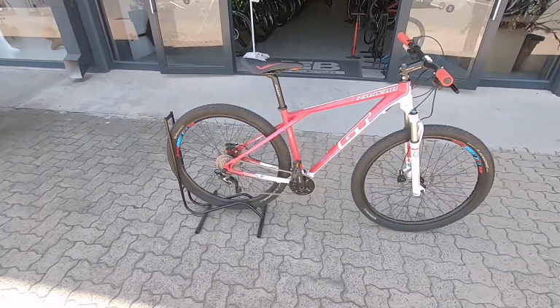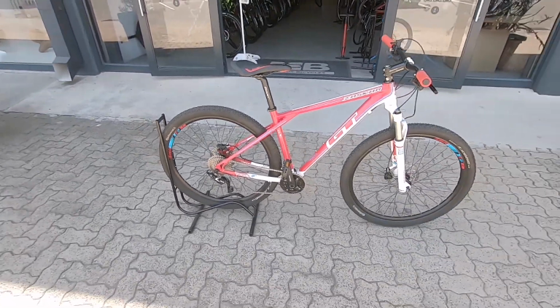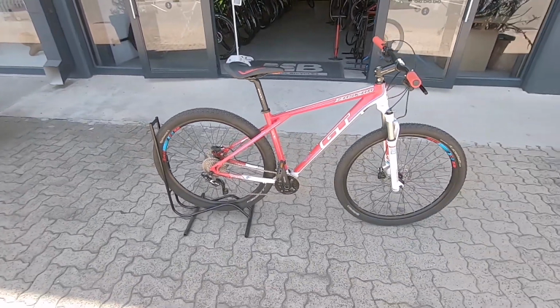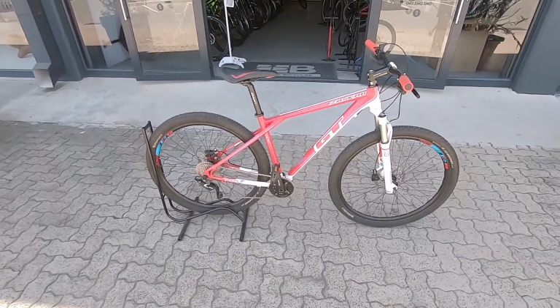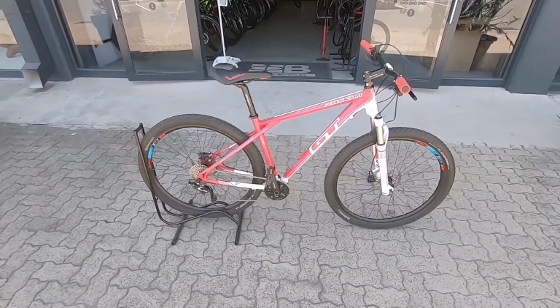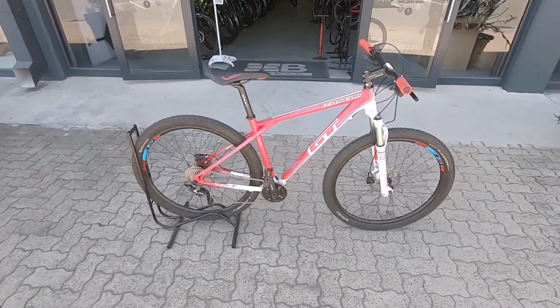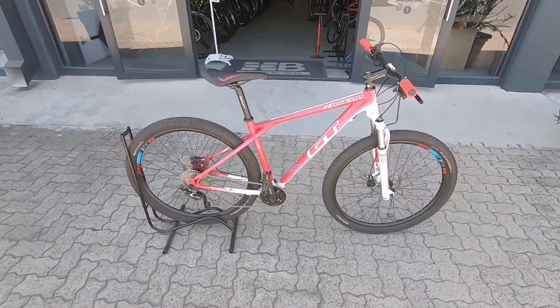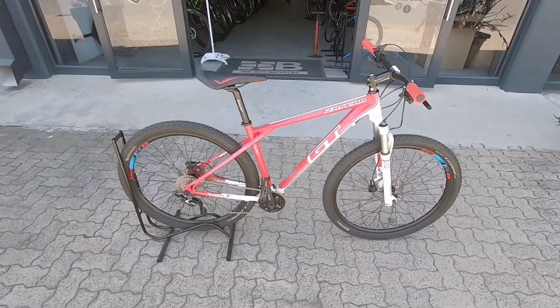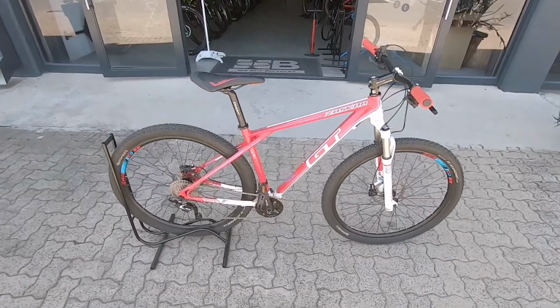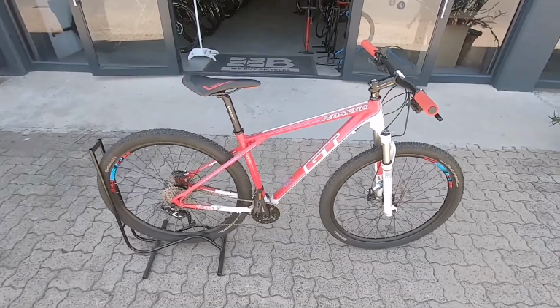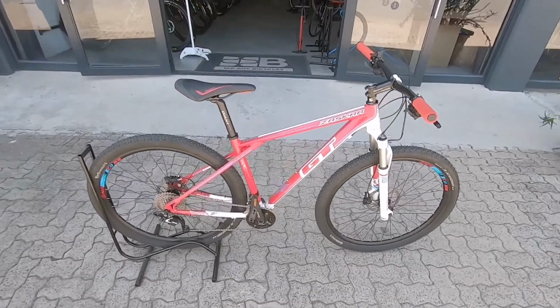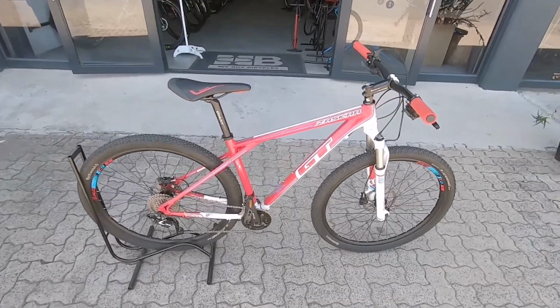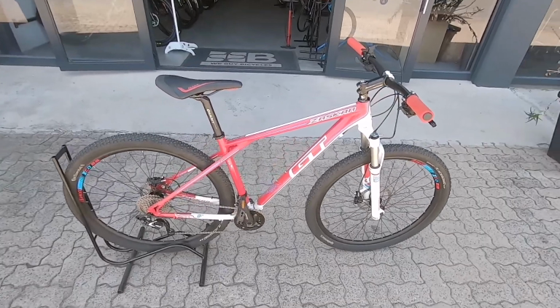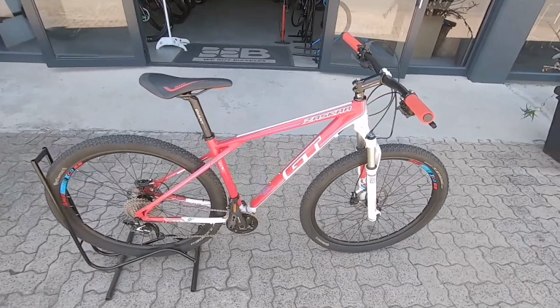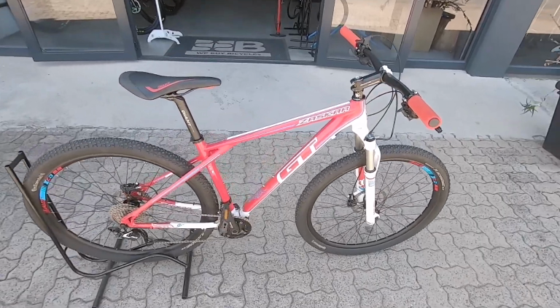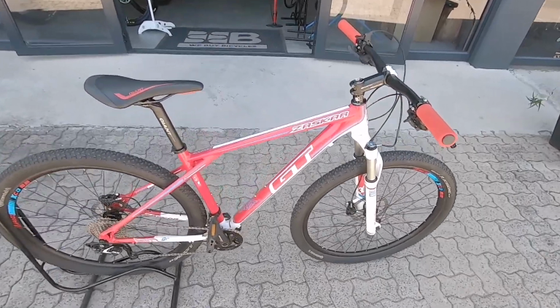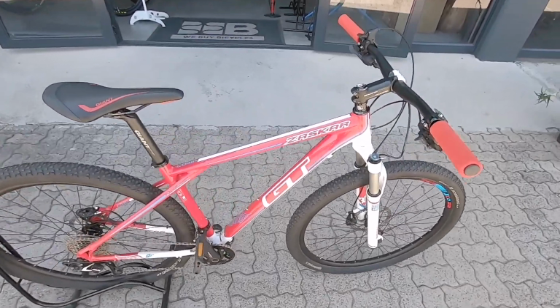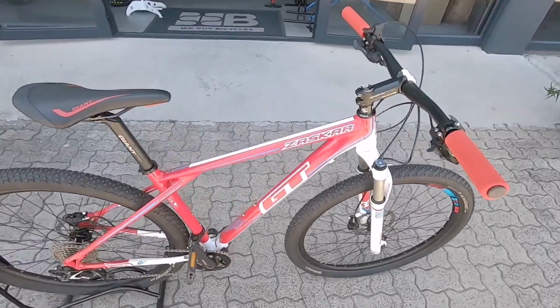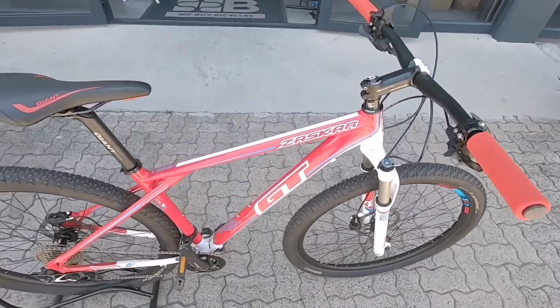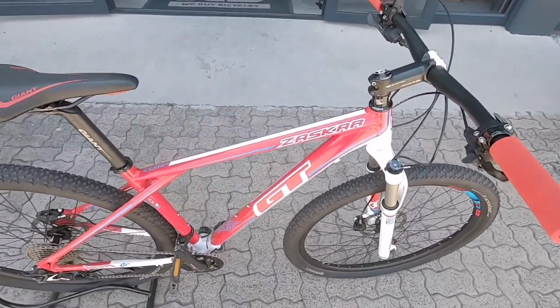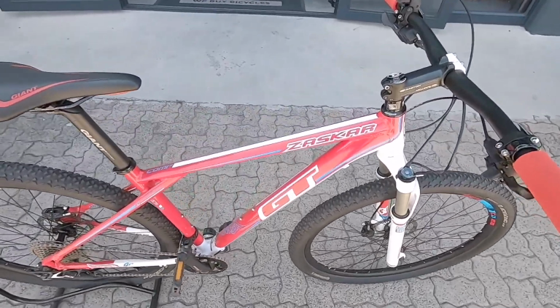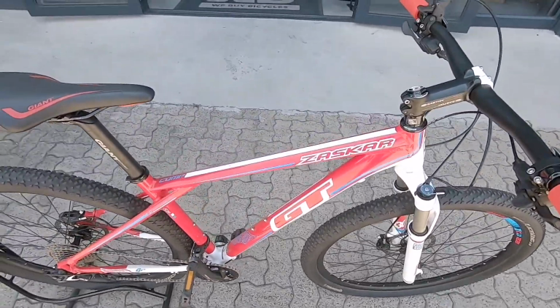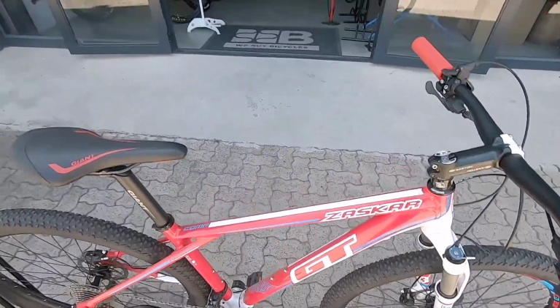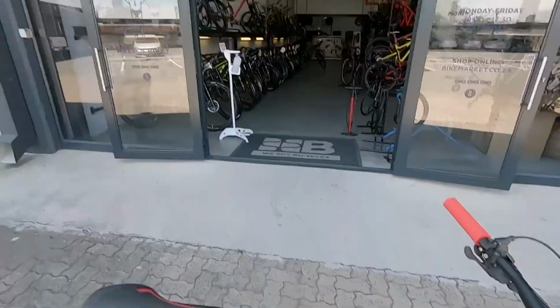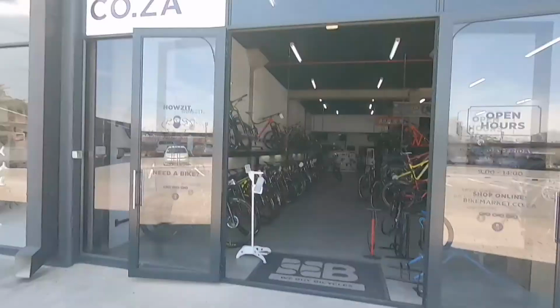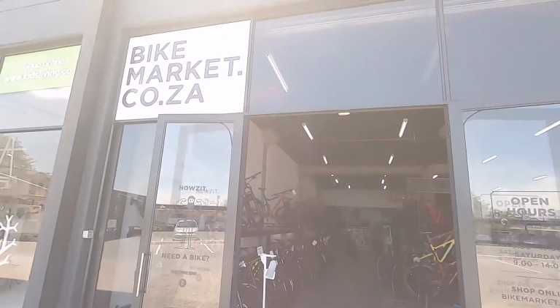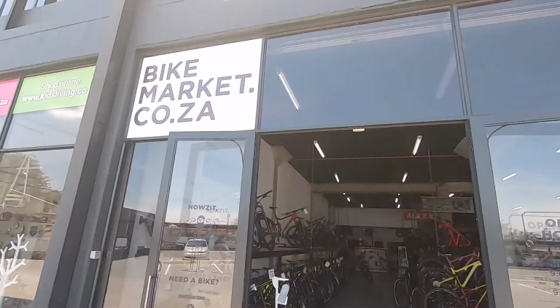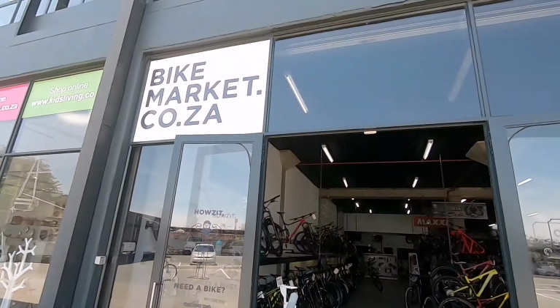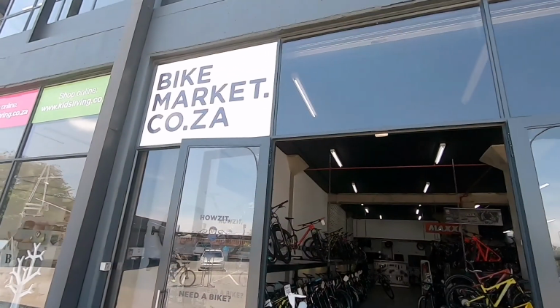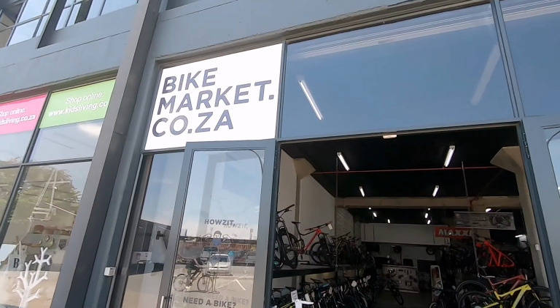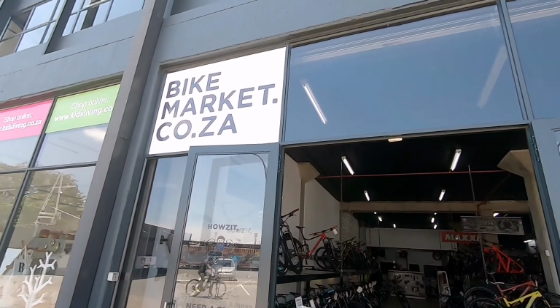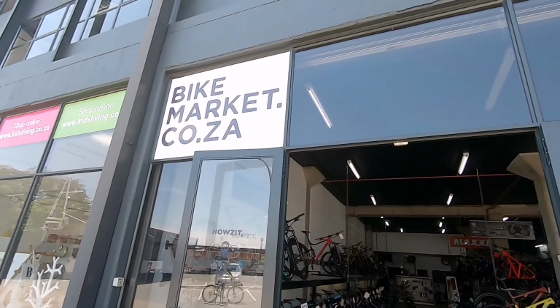You're pretty much good to go on a rig like this. Three-month frame warranty — you know where we are. Come and check it out.